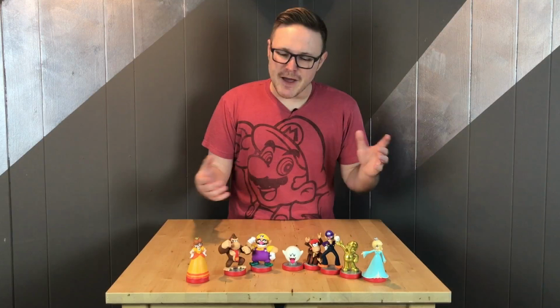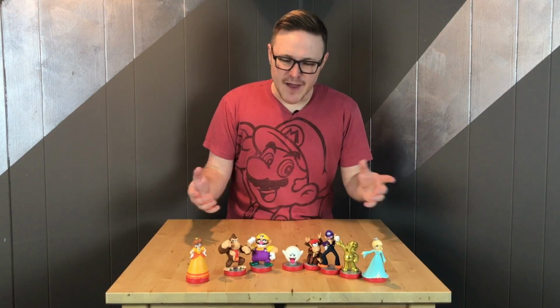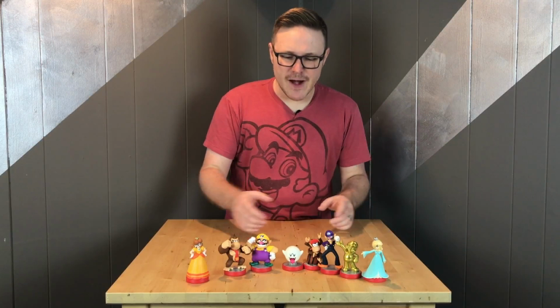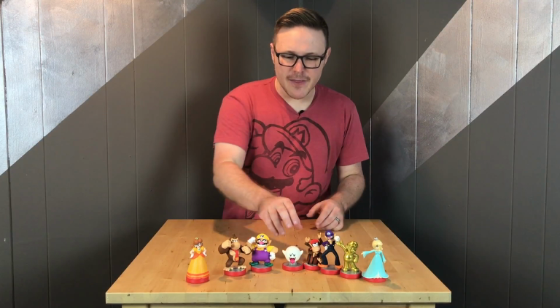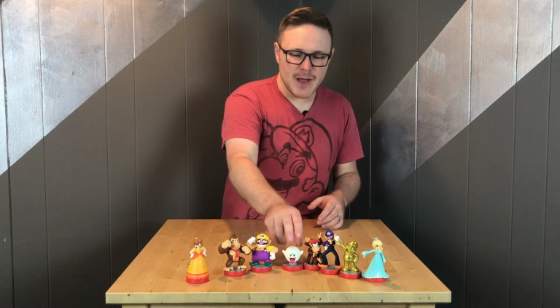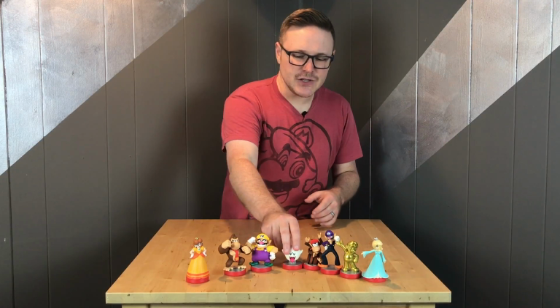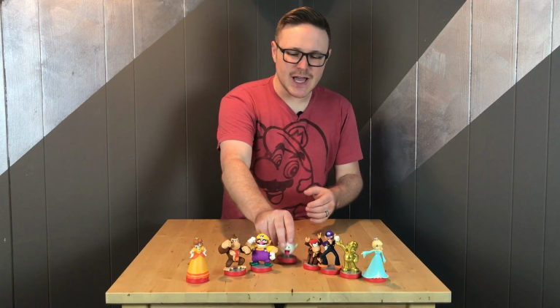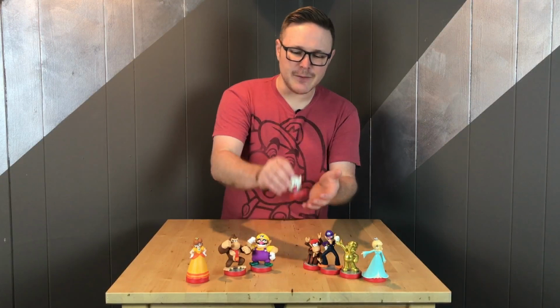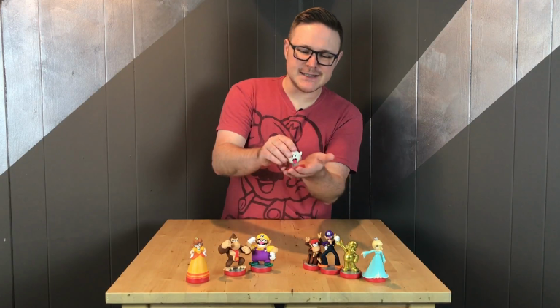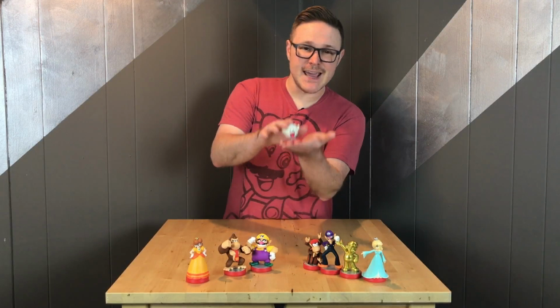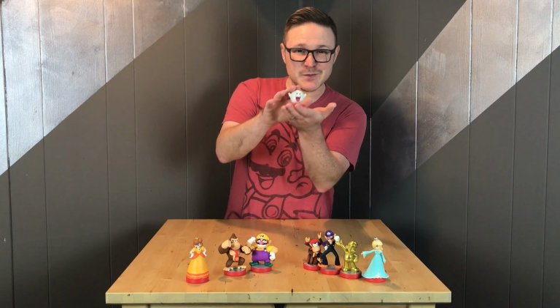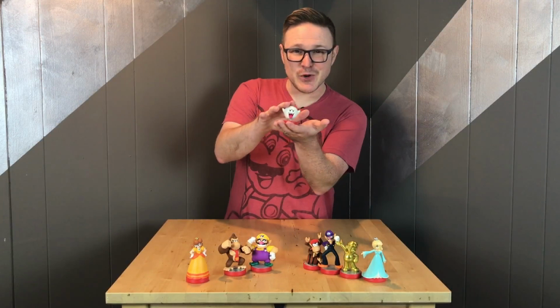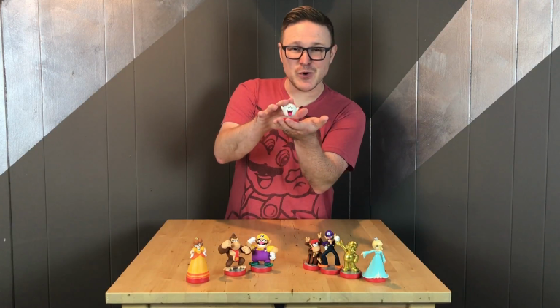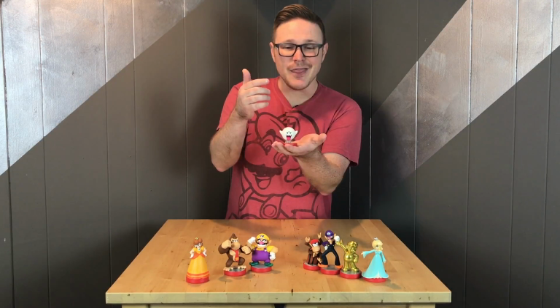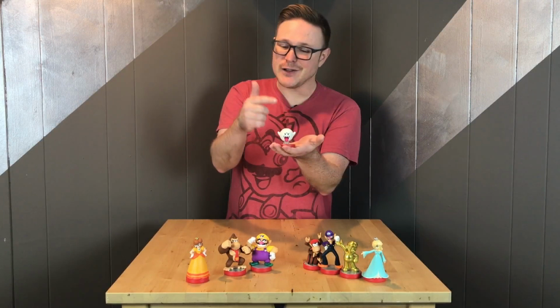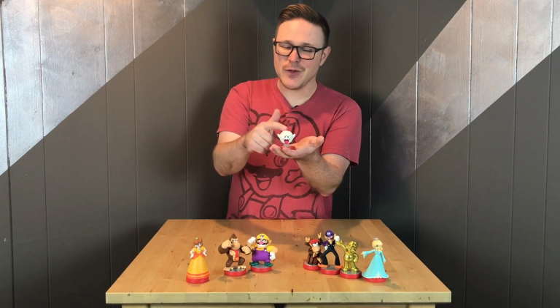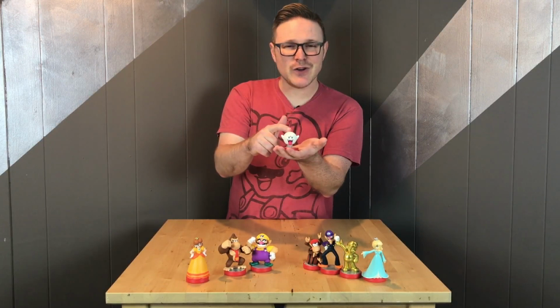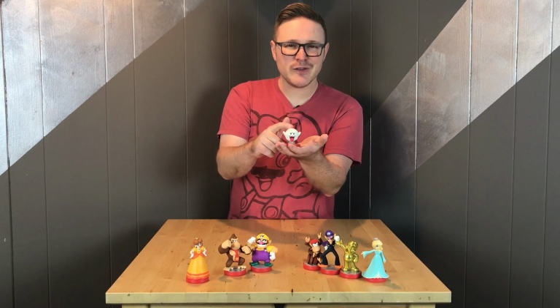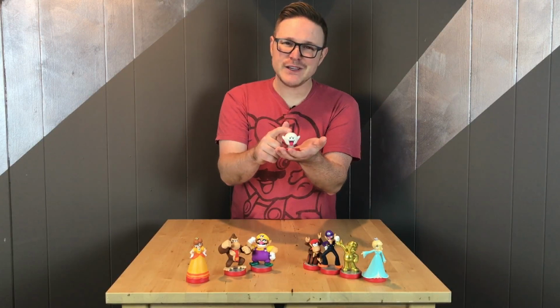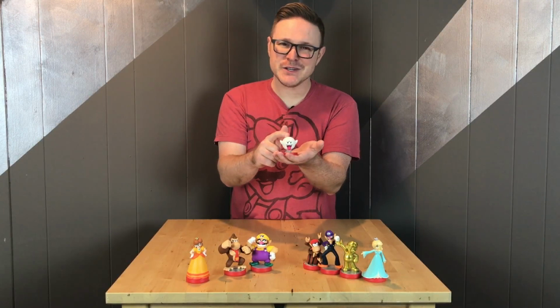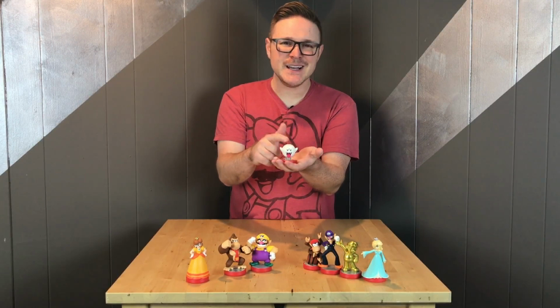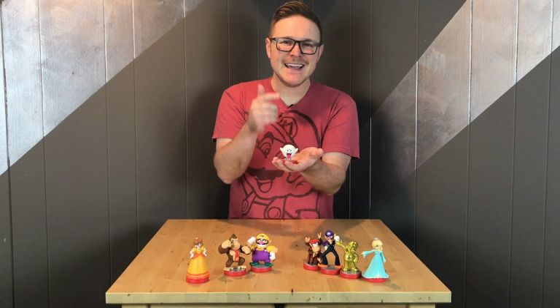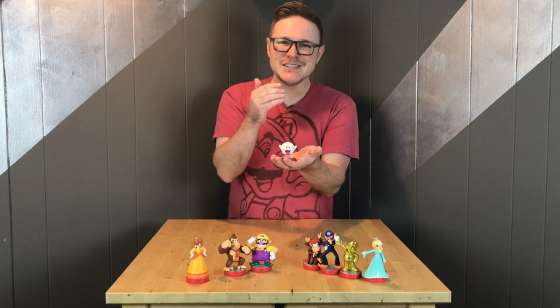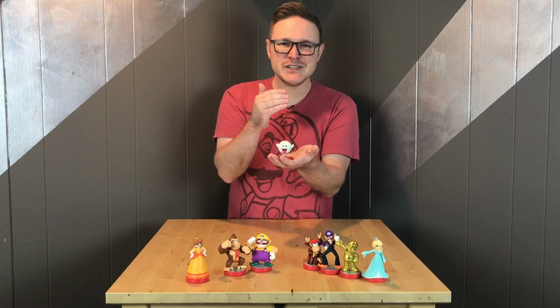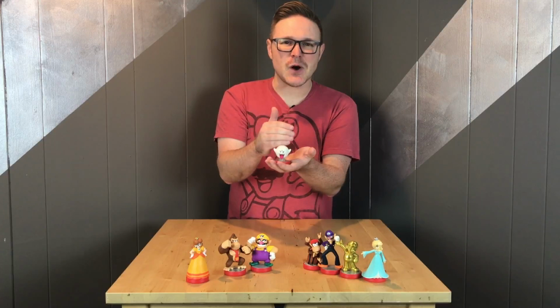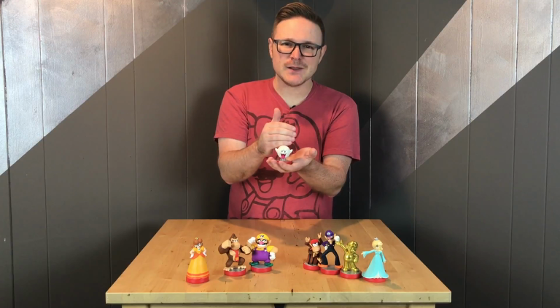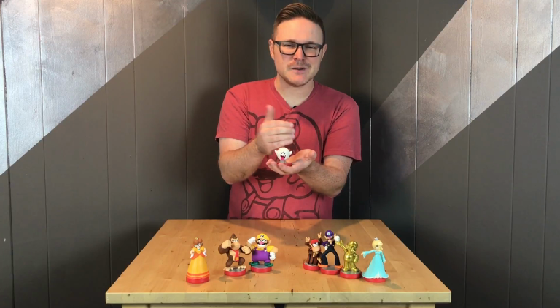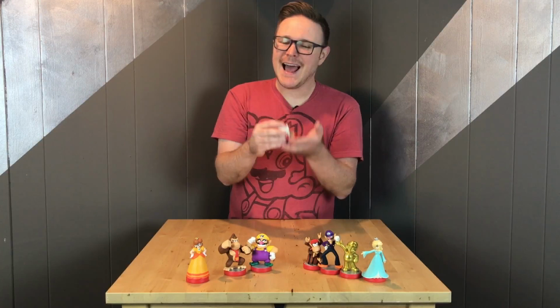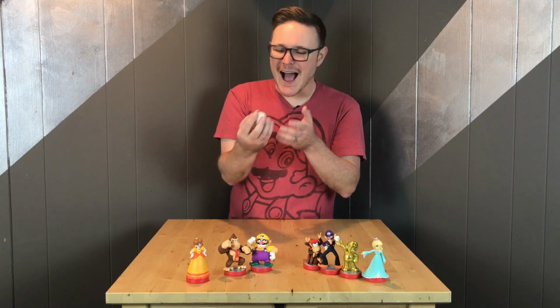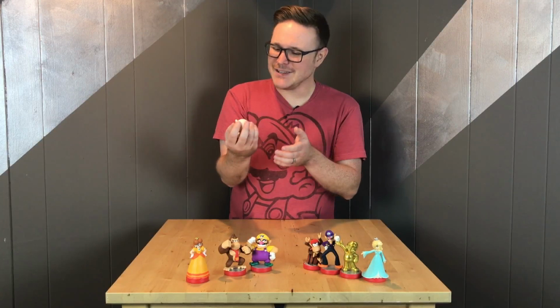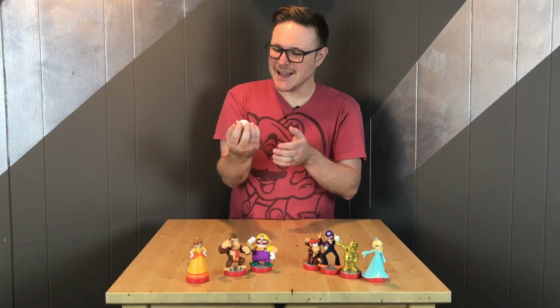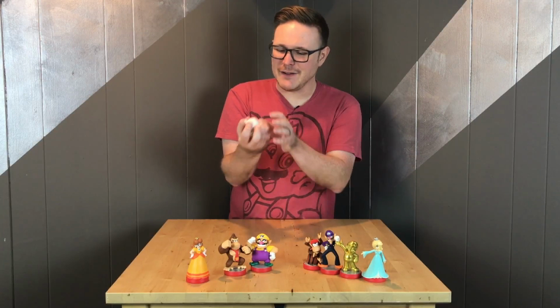My favorite out of the bunch I would say is Boo. The glow in the dark feature is just awesome. I just love it.